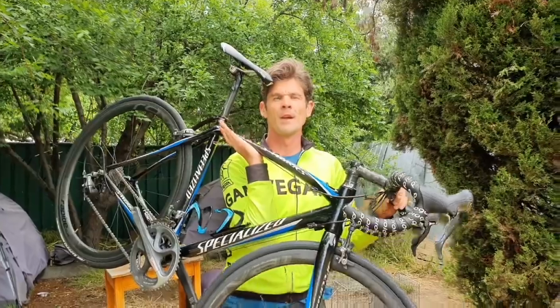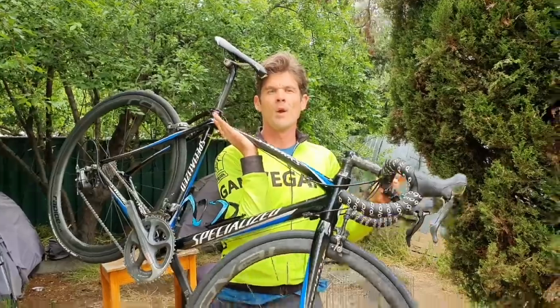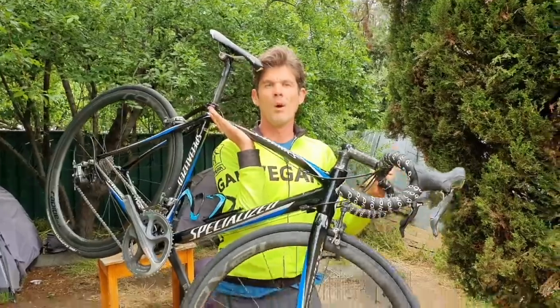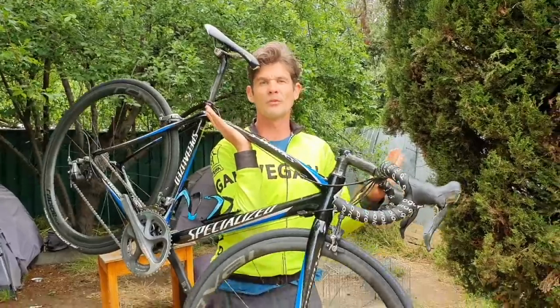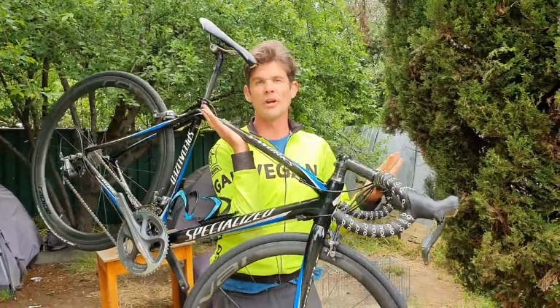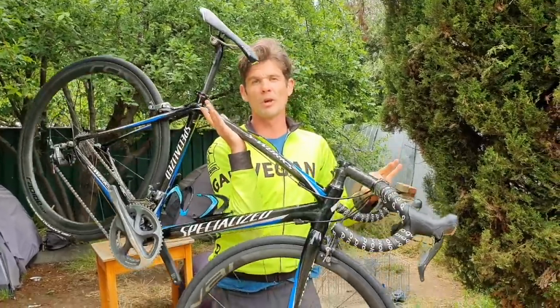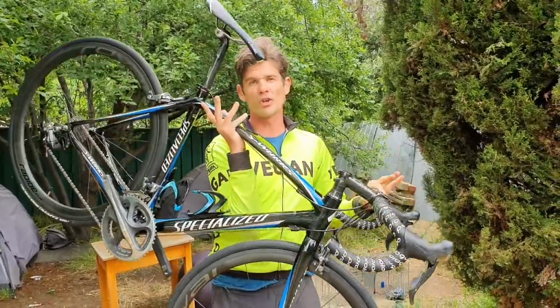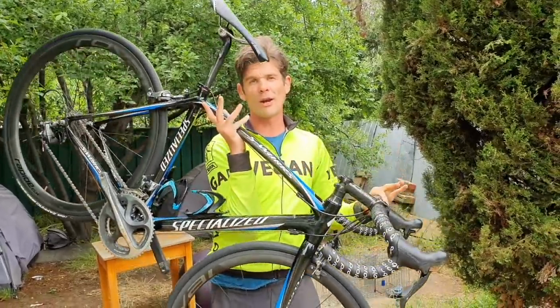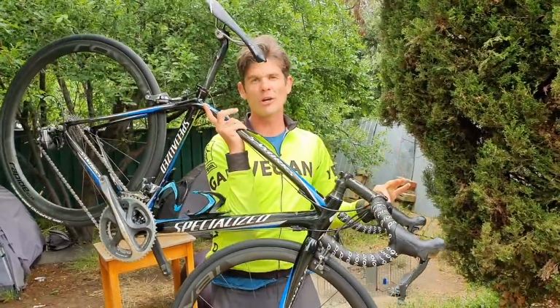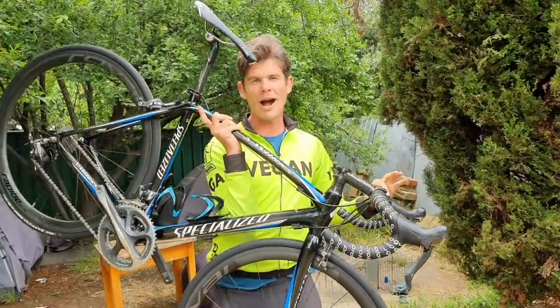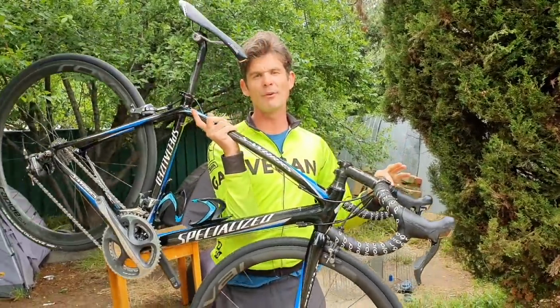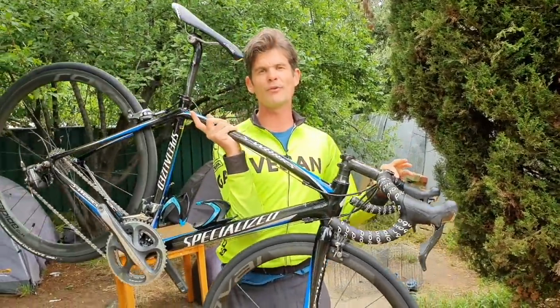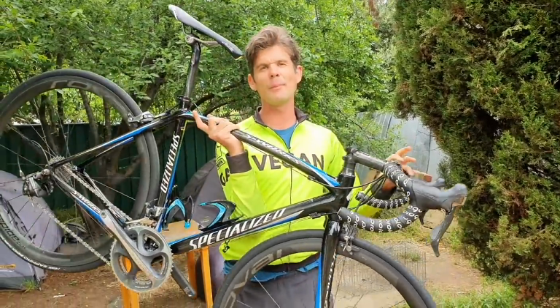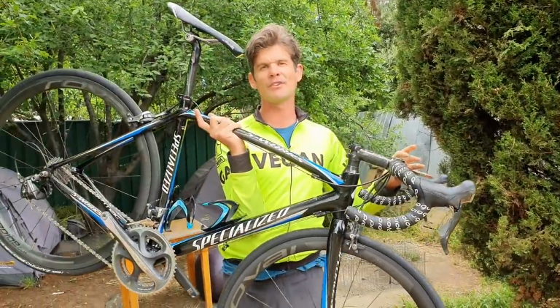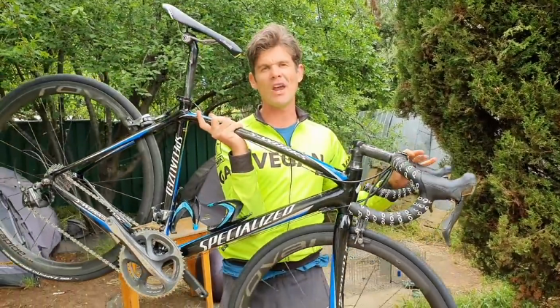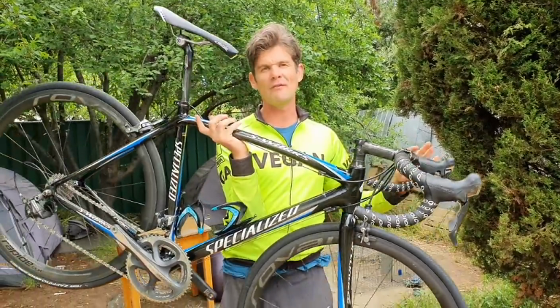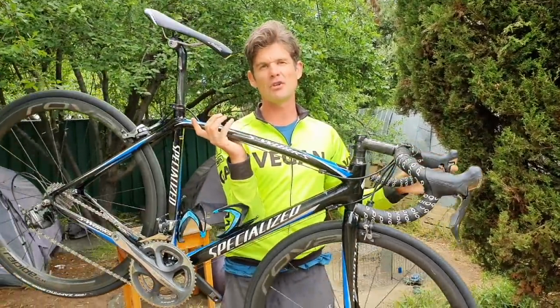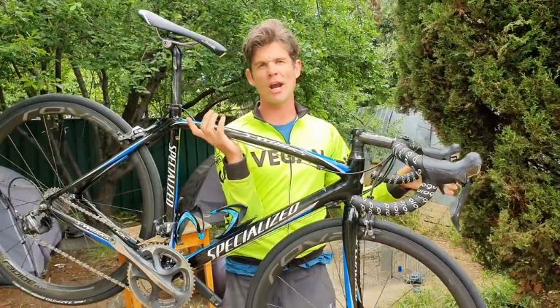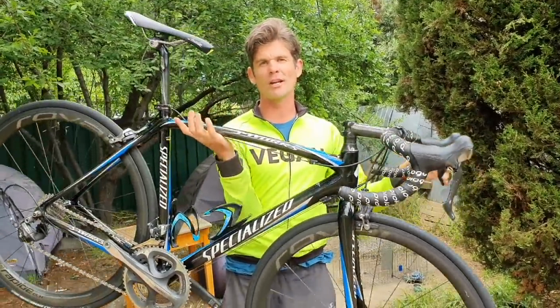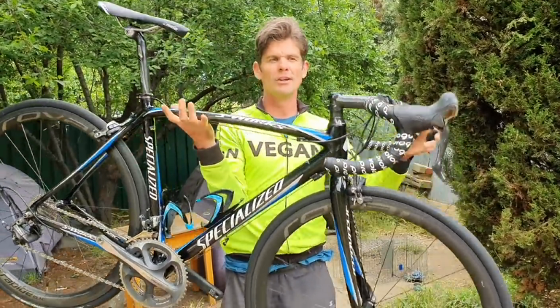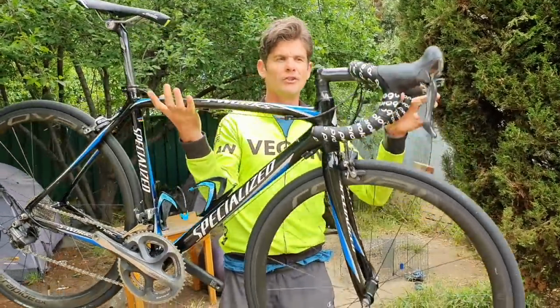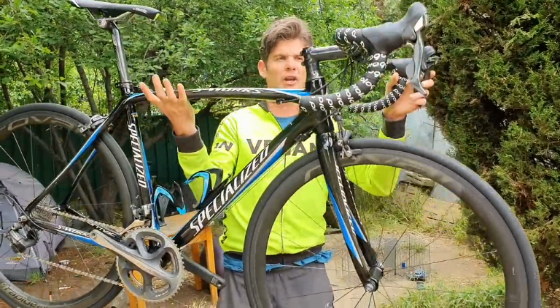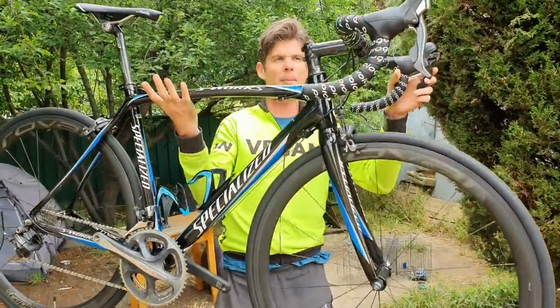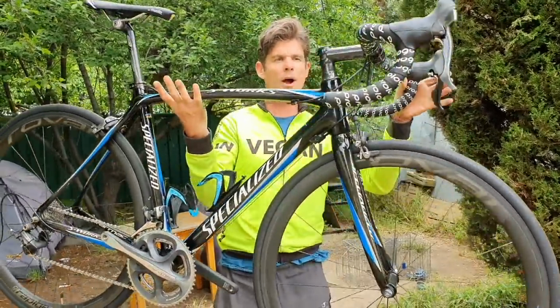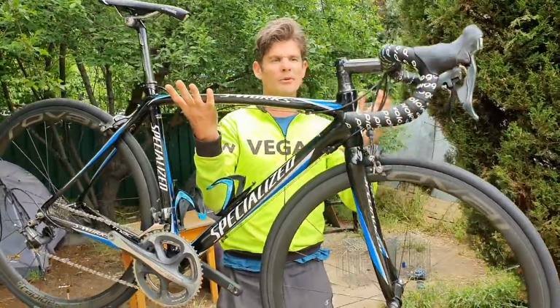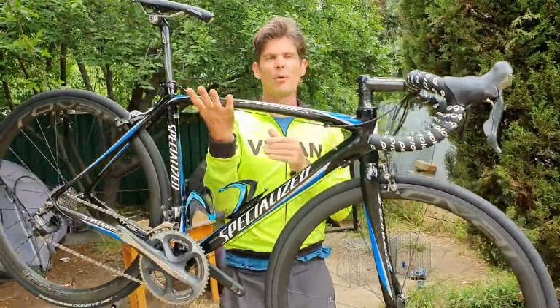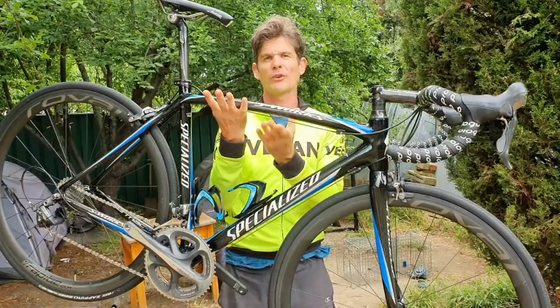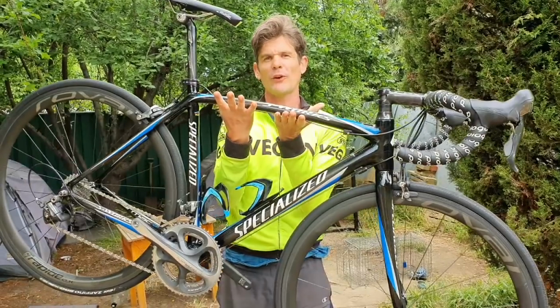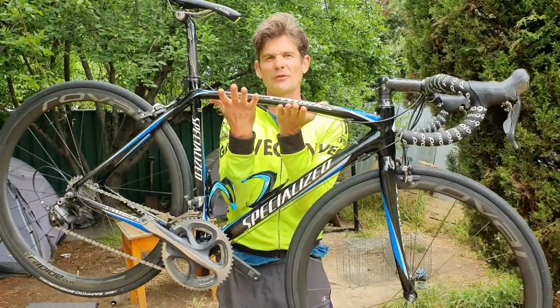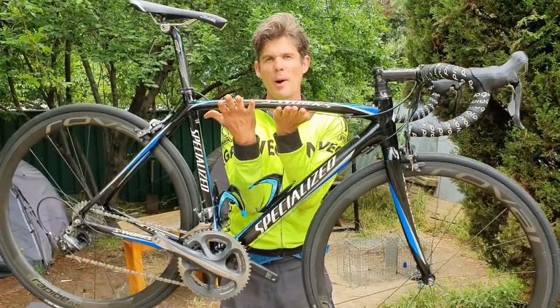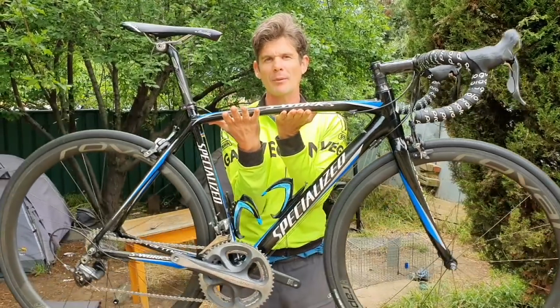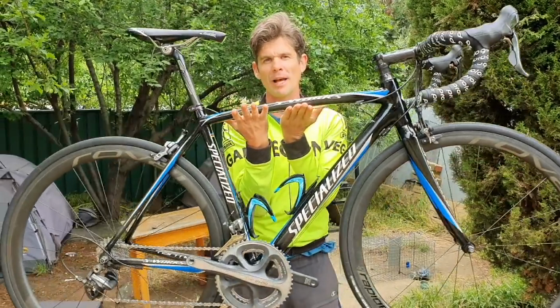Welcome to the video. We're going to show you how to do a carbon fiber safety check on a second-hand bike. We just bought this on Facebook Marketplace.